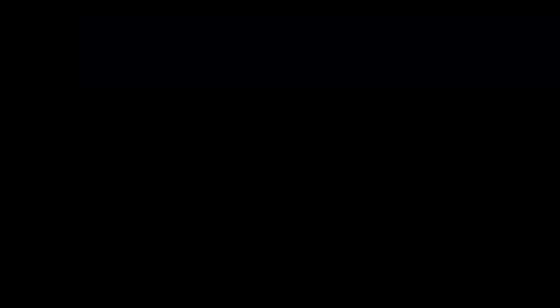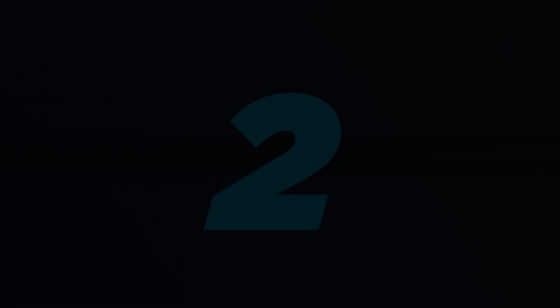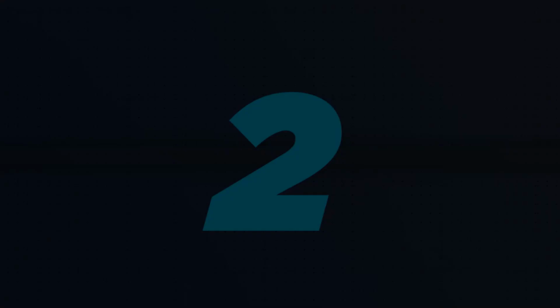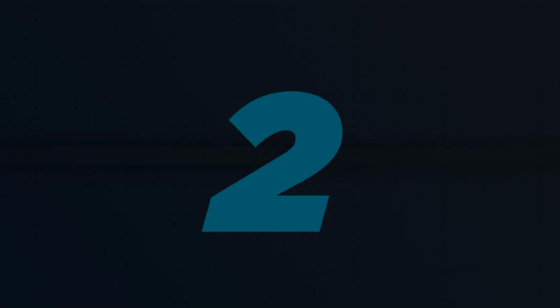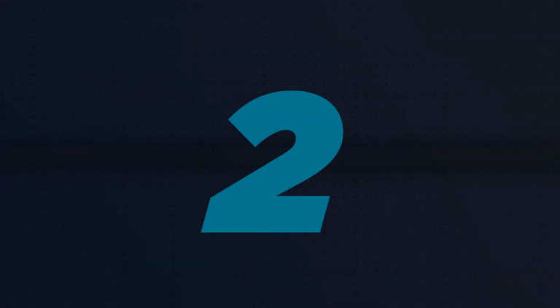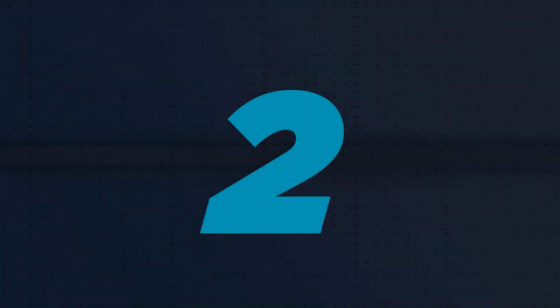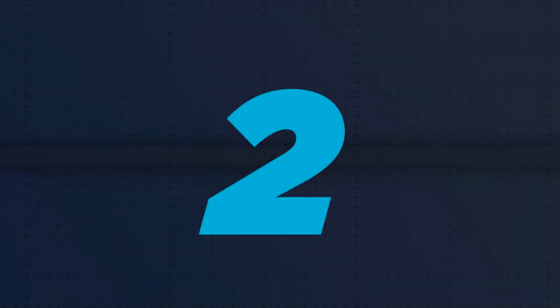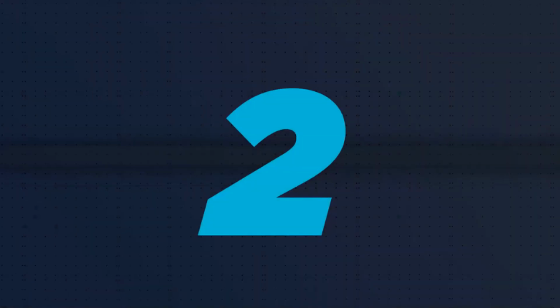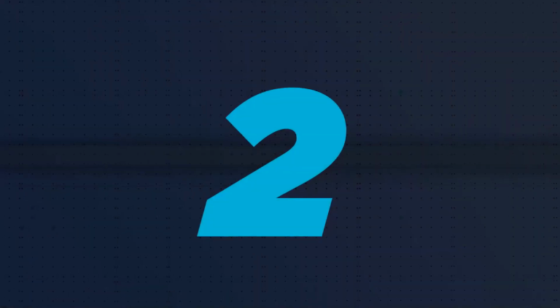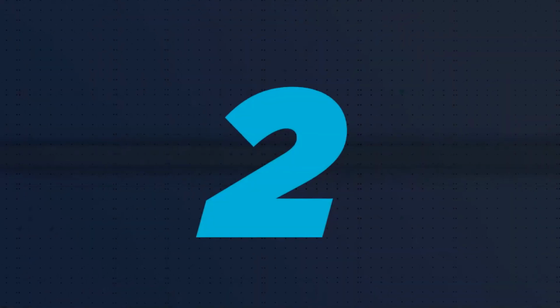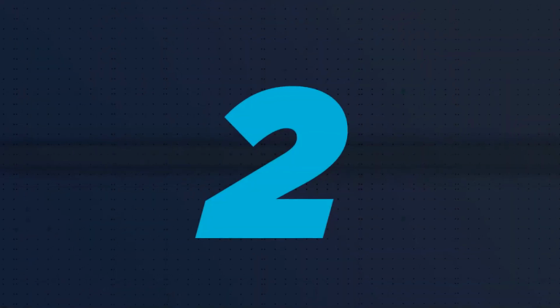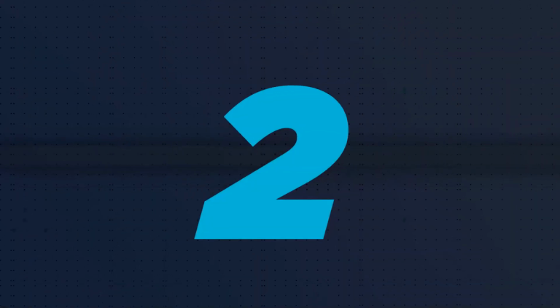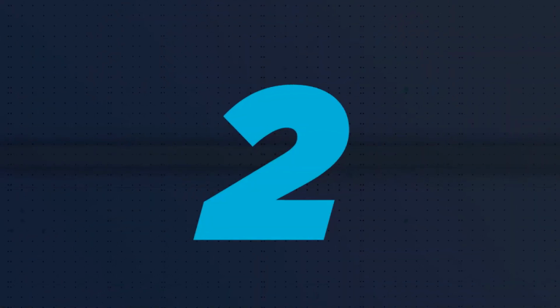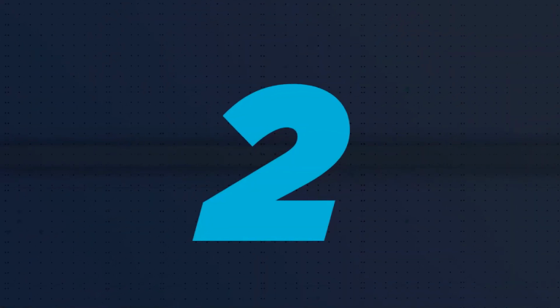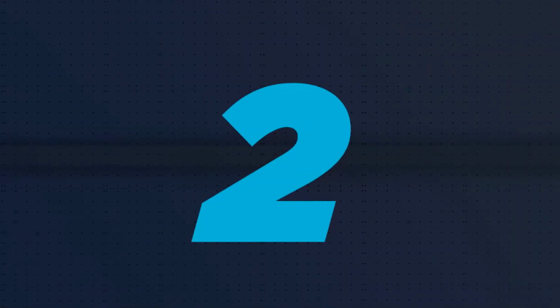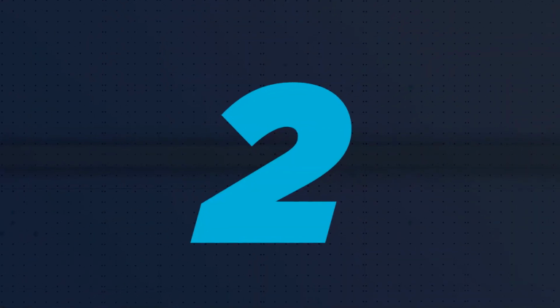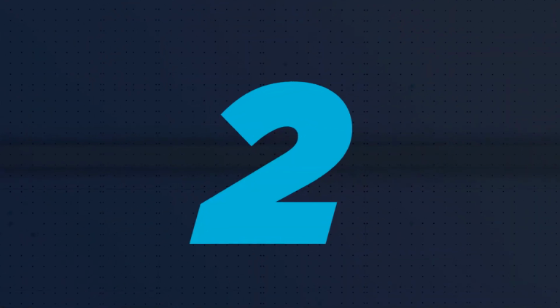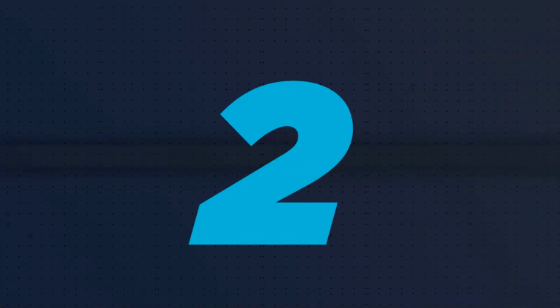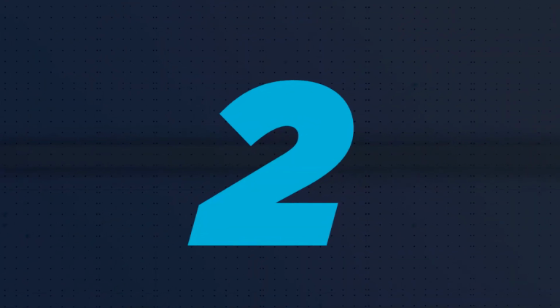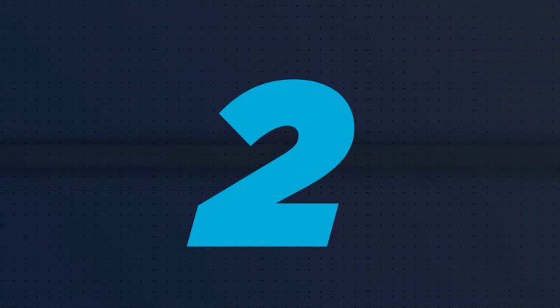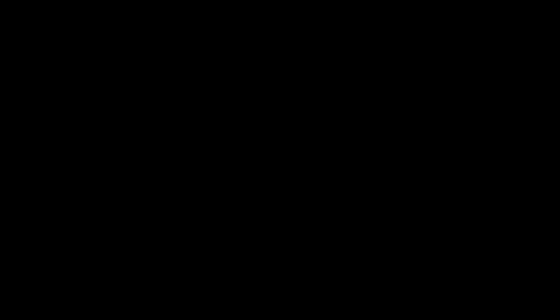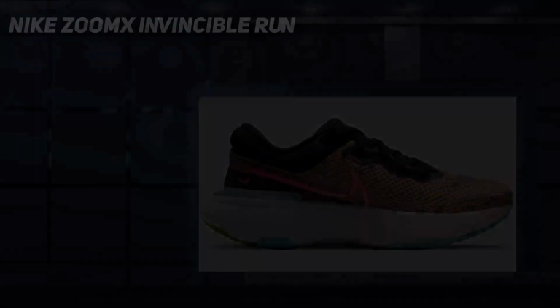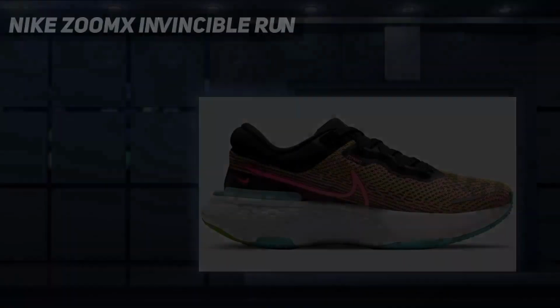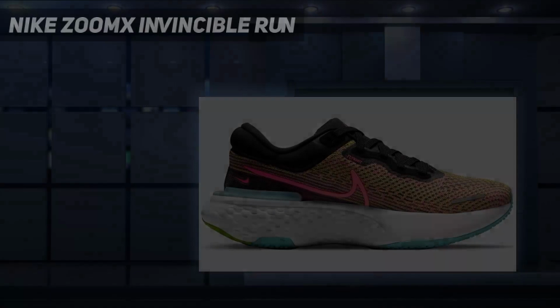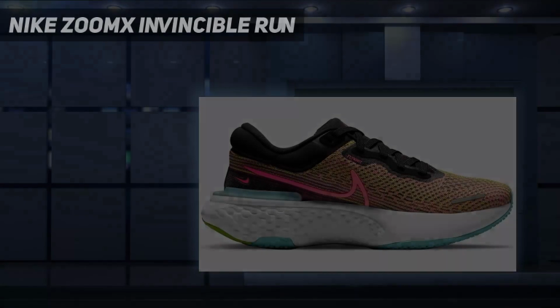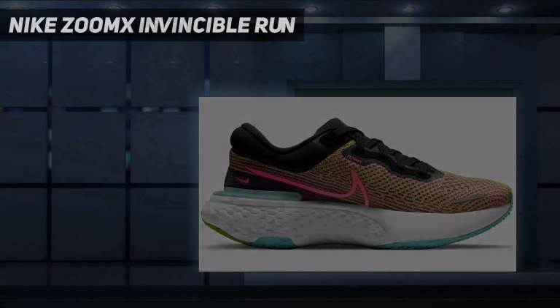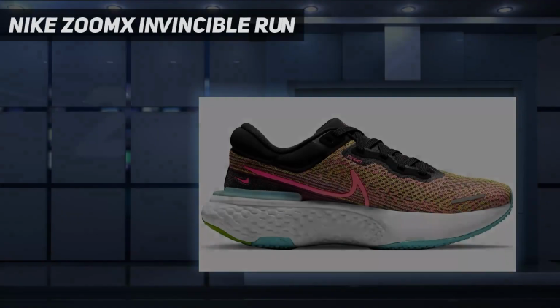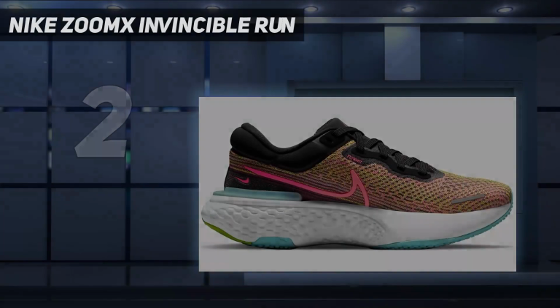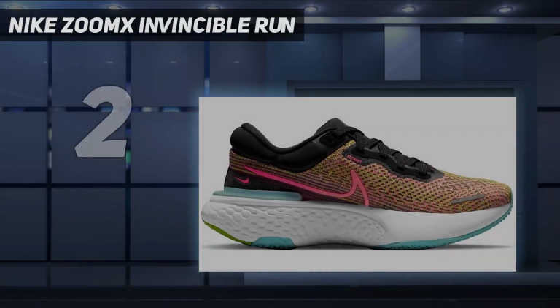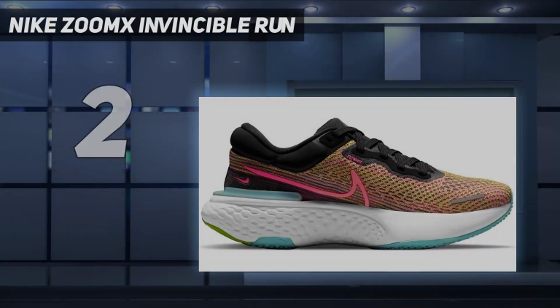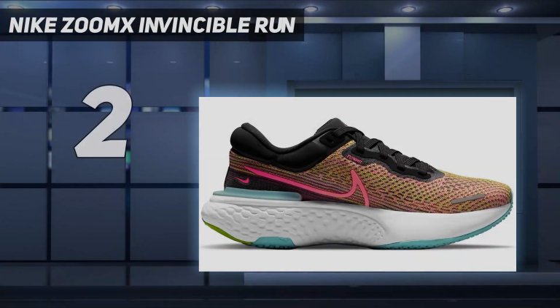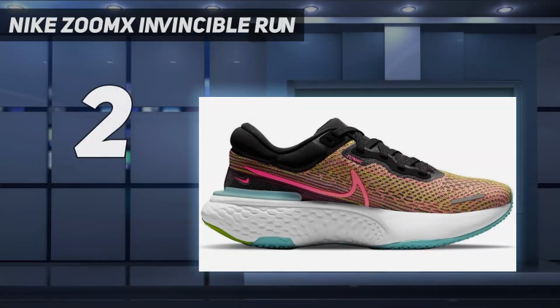Number 2 of my list: Nike ZoomX Invincible Run.